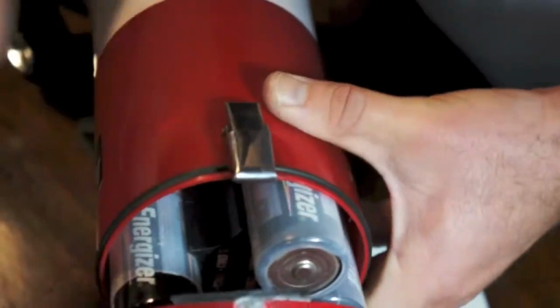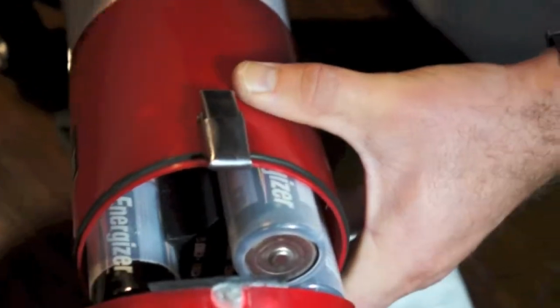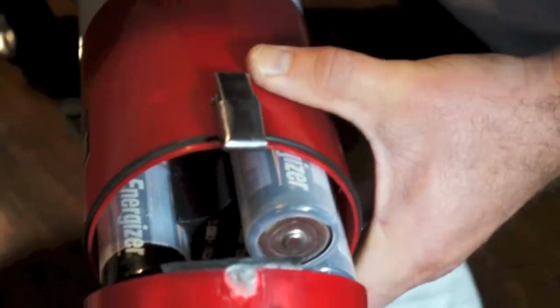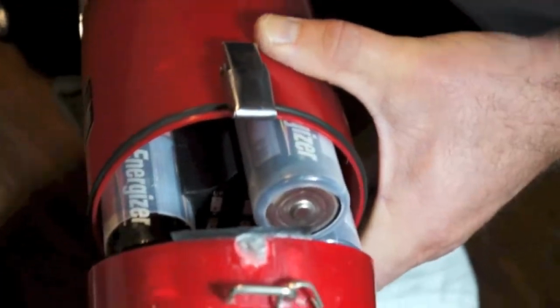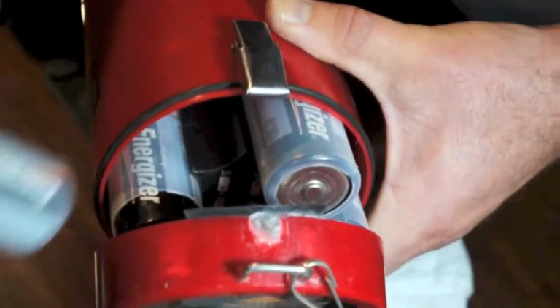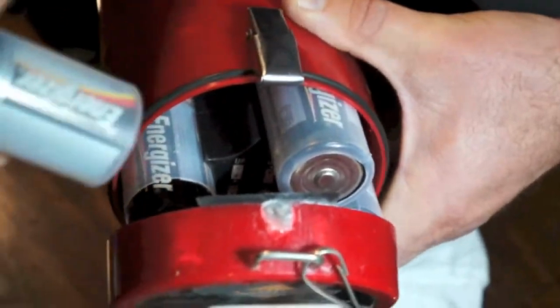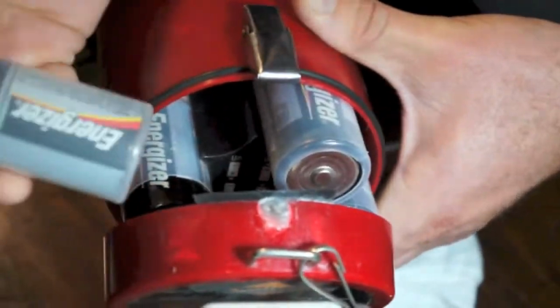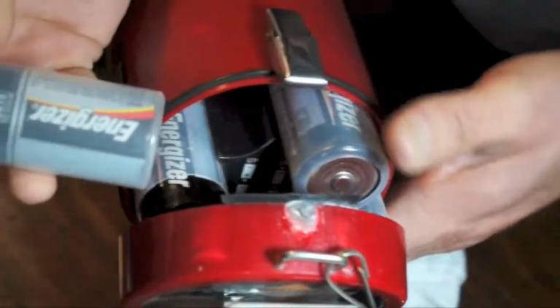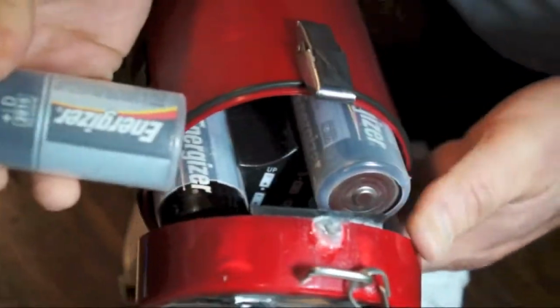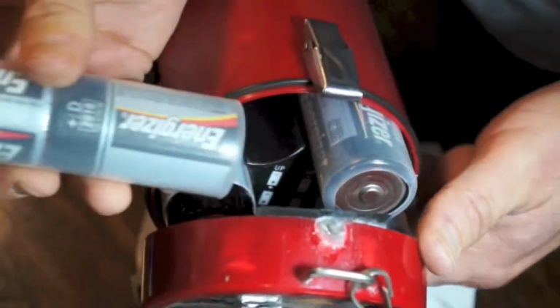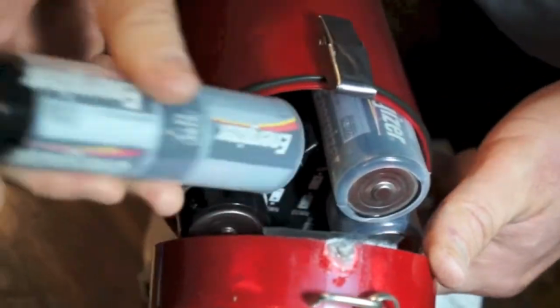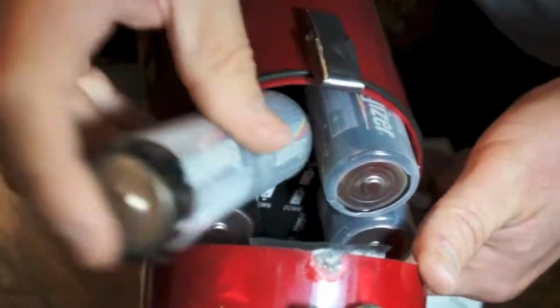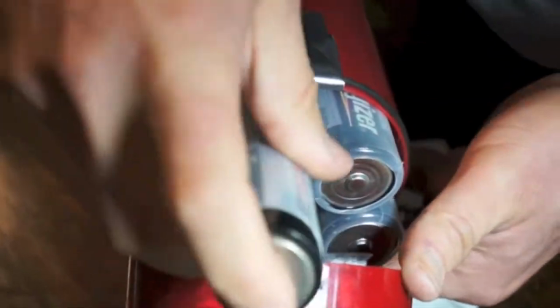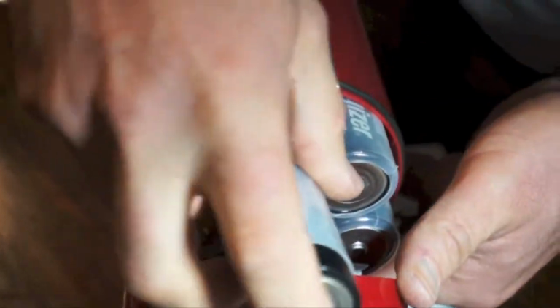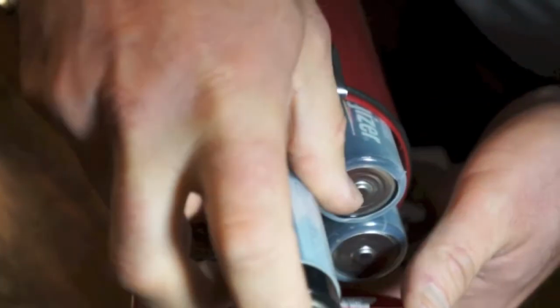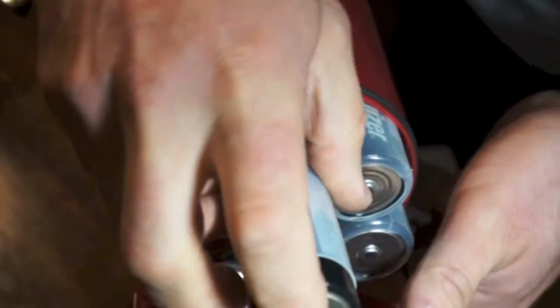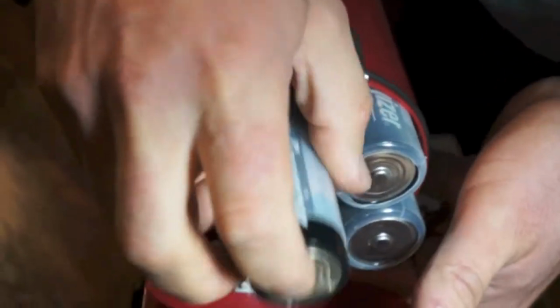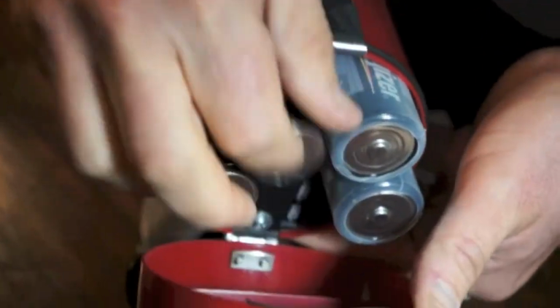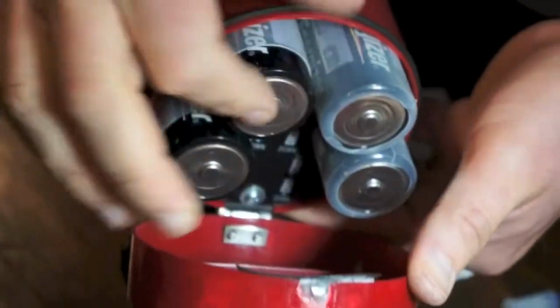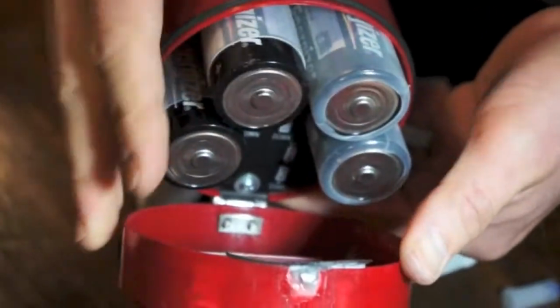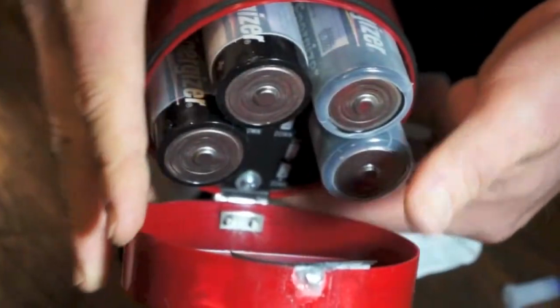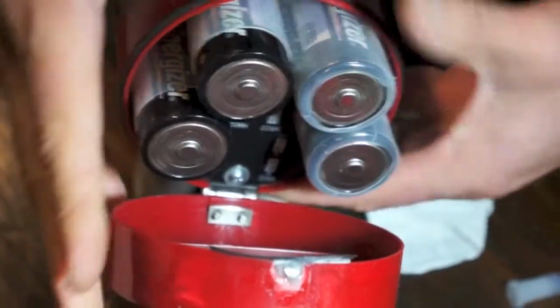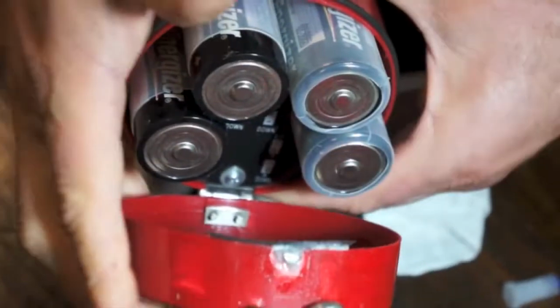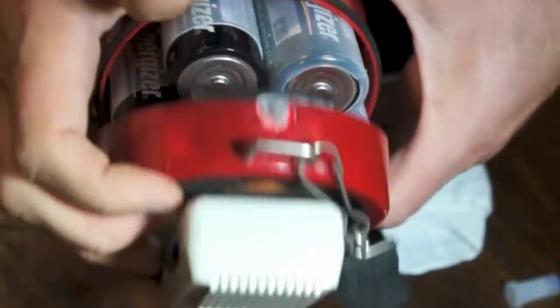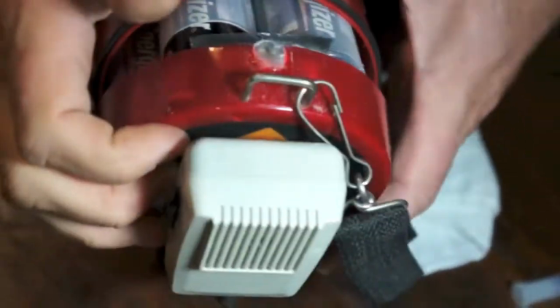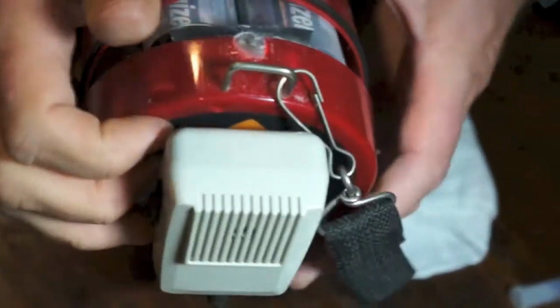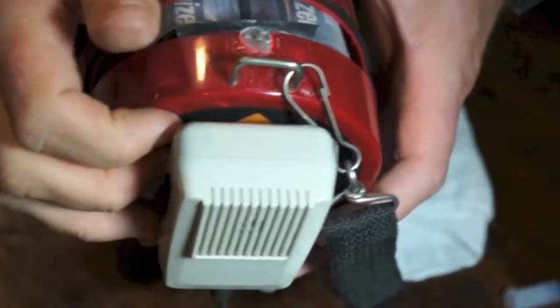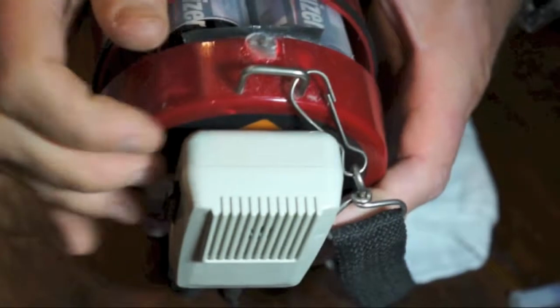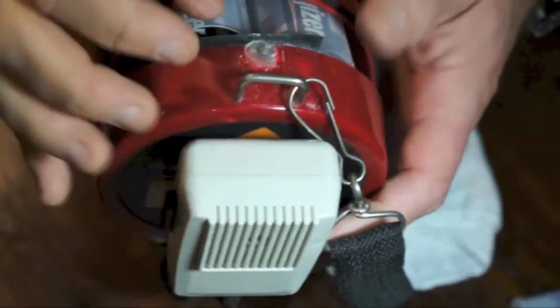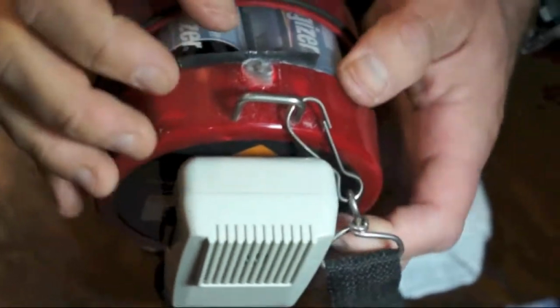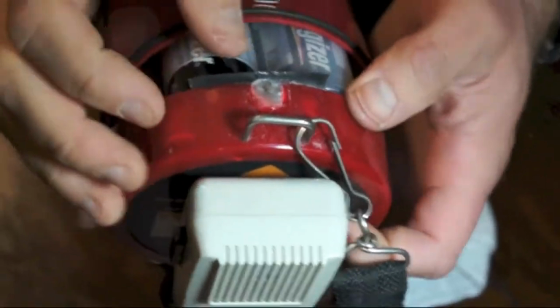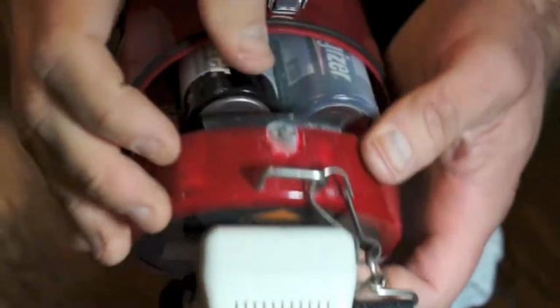If all goes well, this should work. Oops.